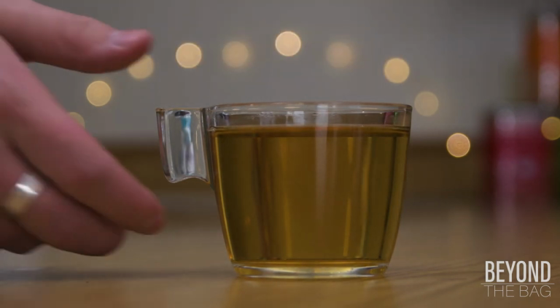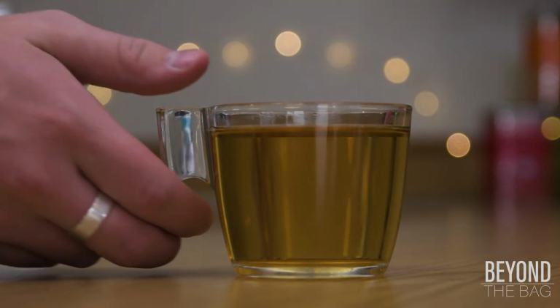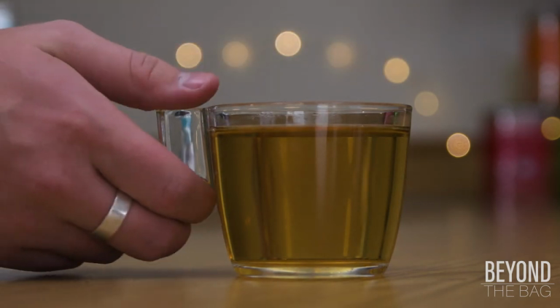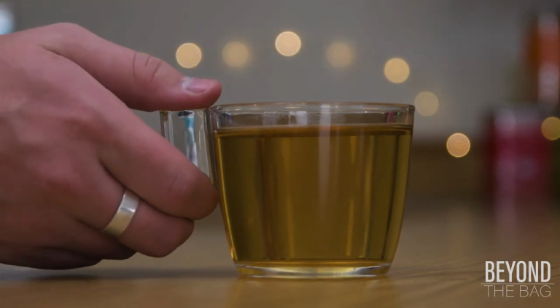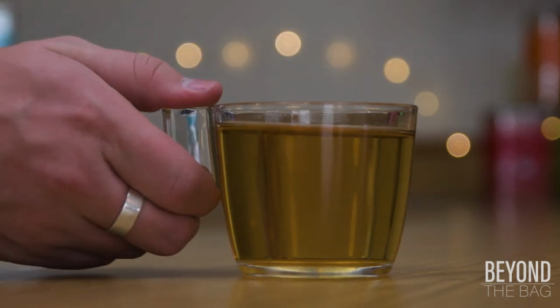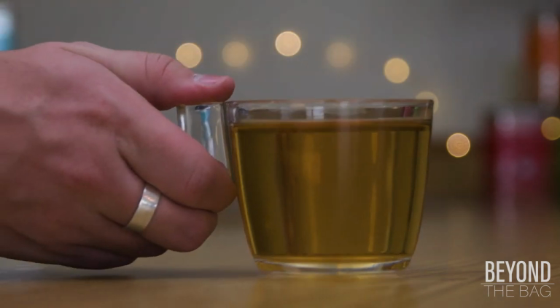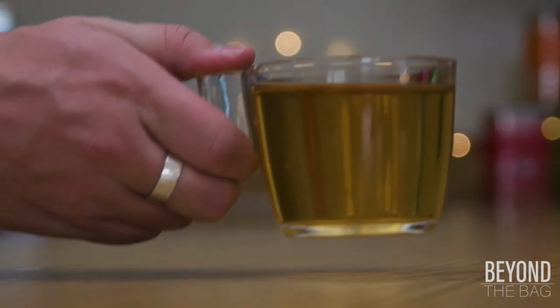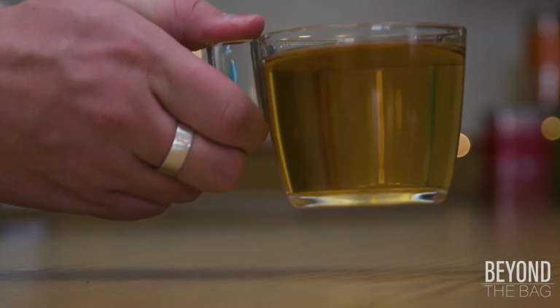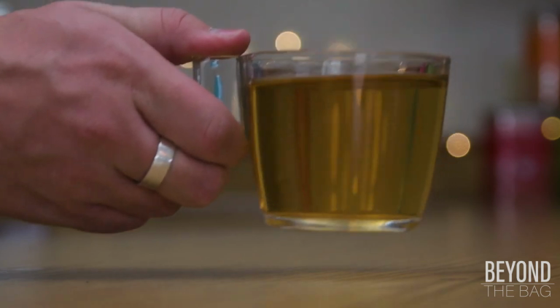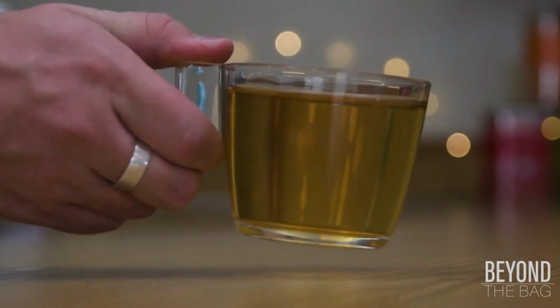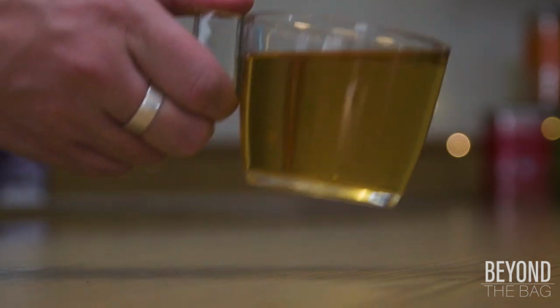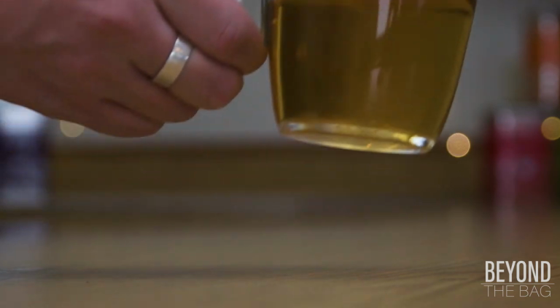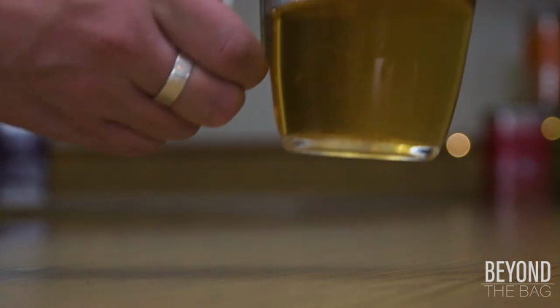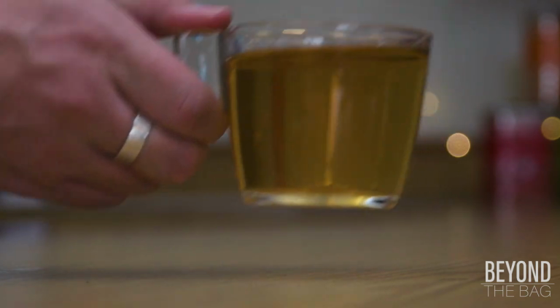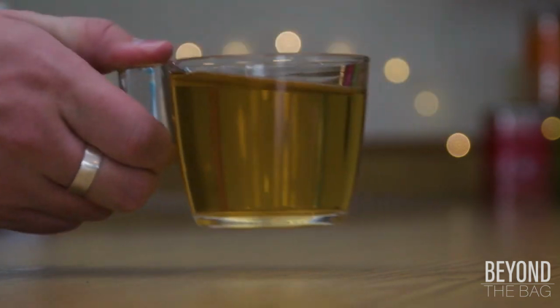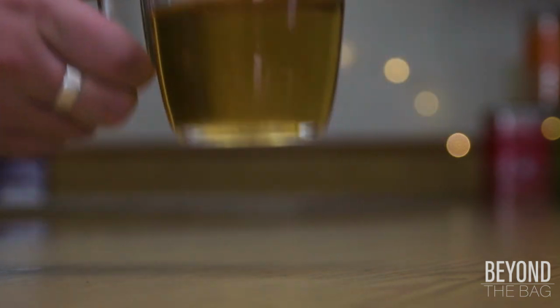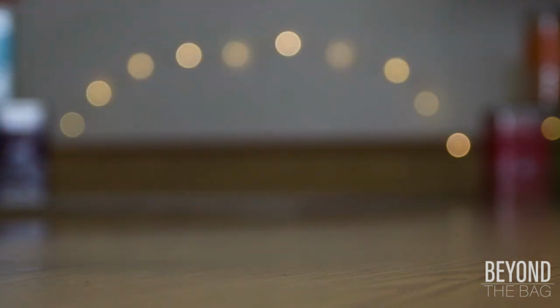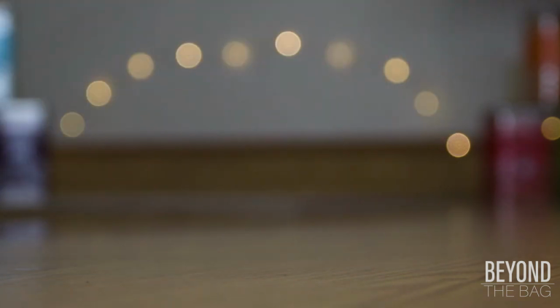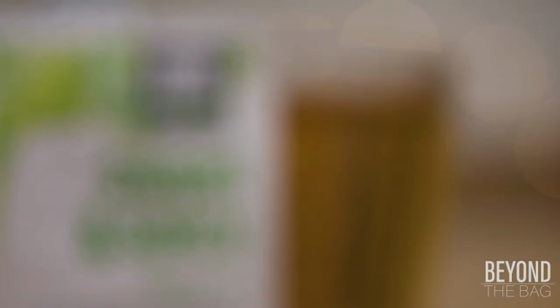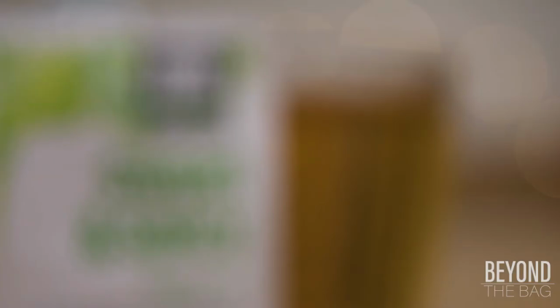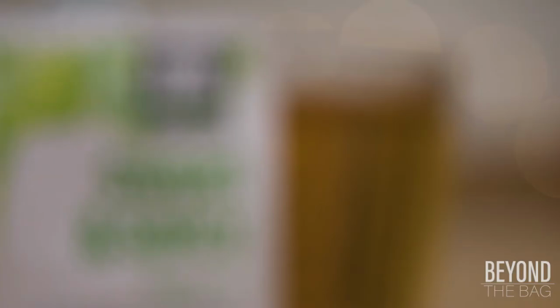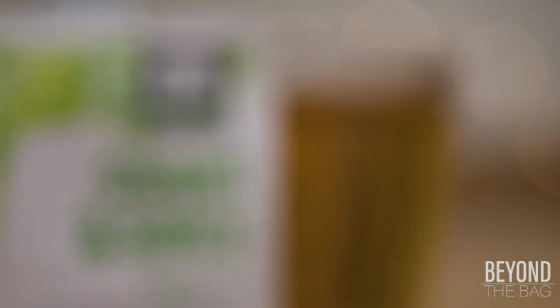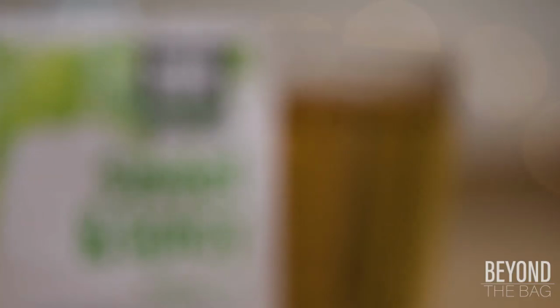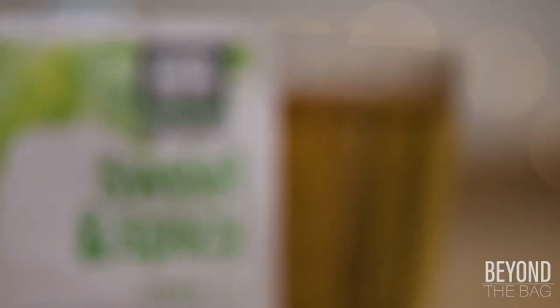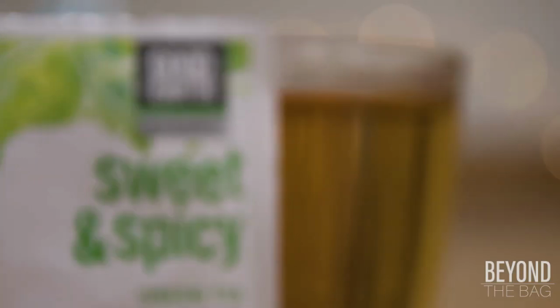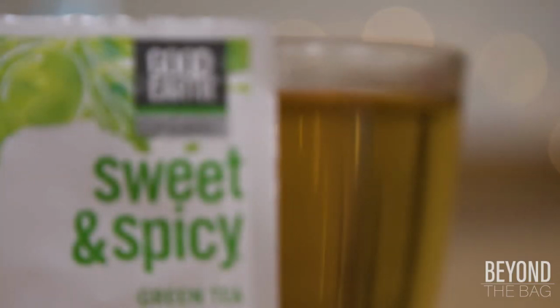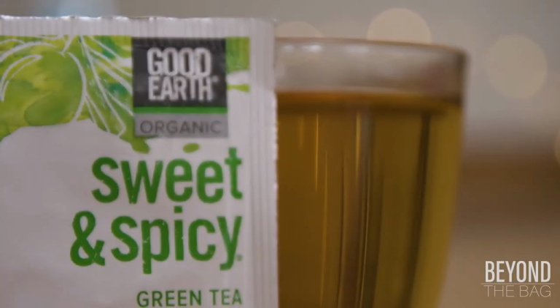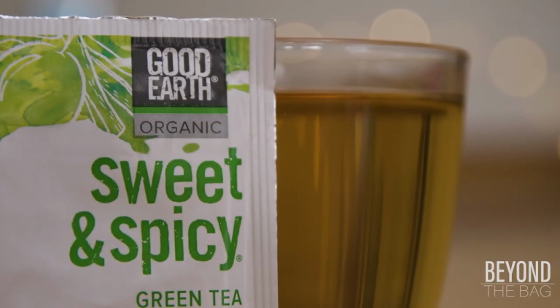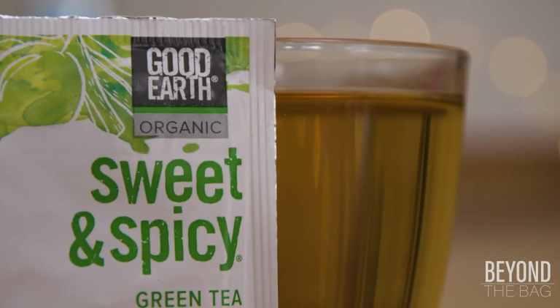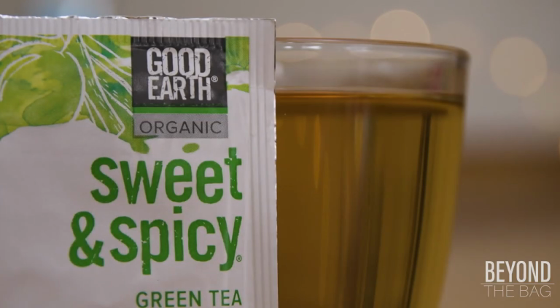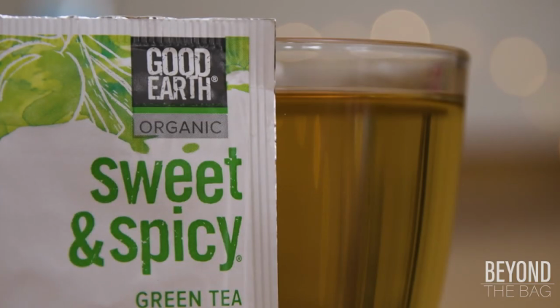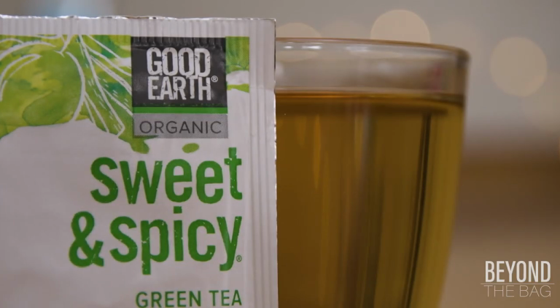It isn't a terrible tea, but I much prefer the other Sweet and Spicy blends over this one.